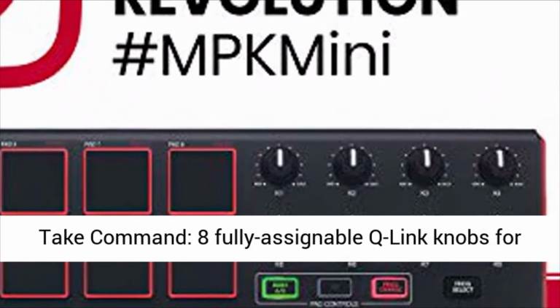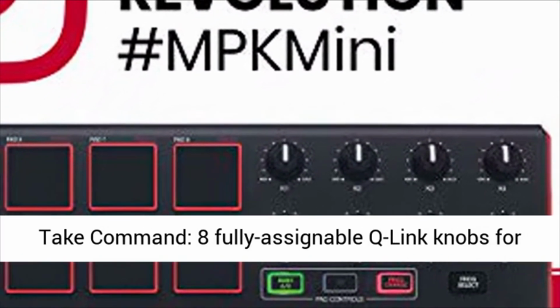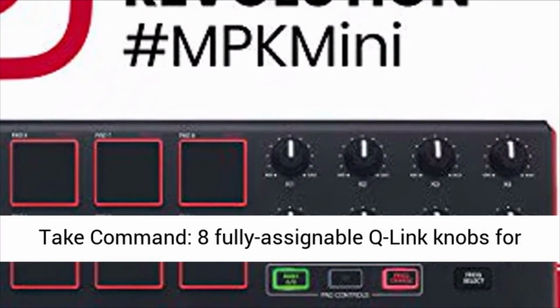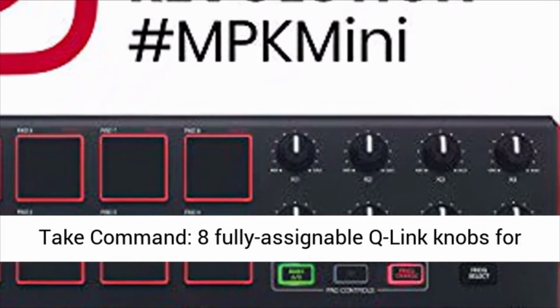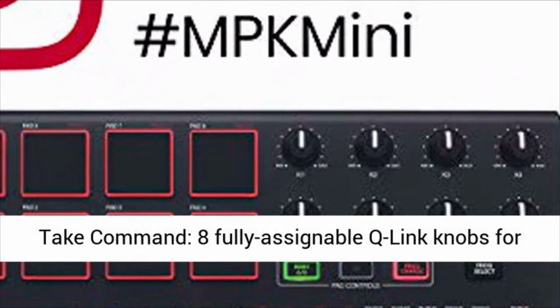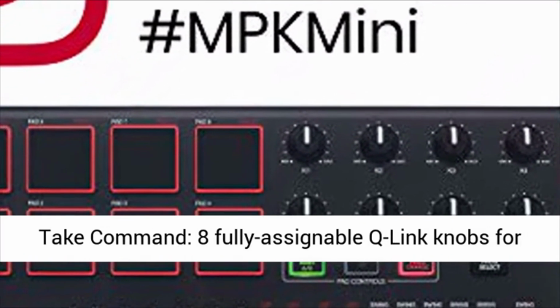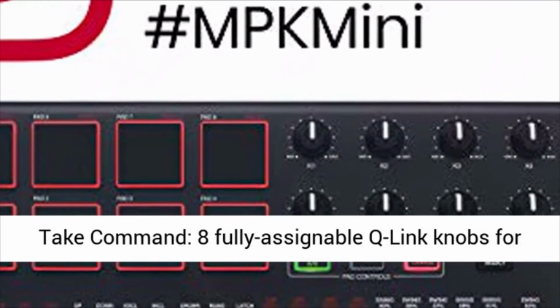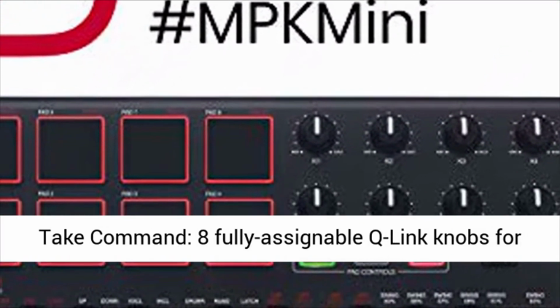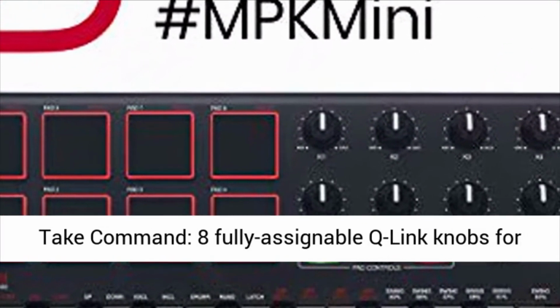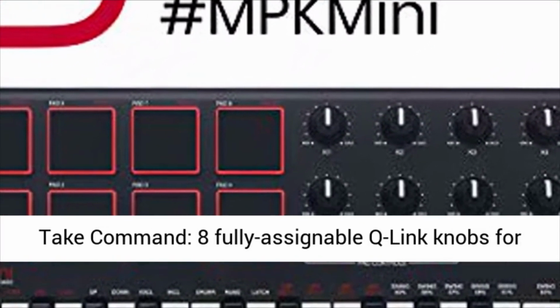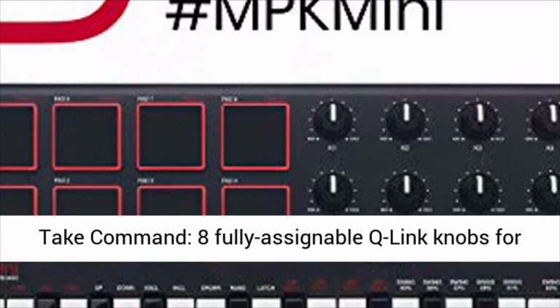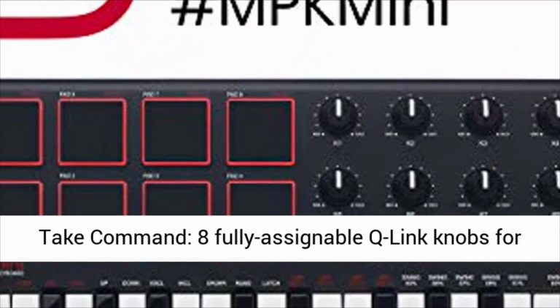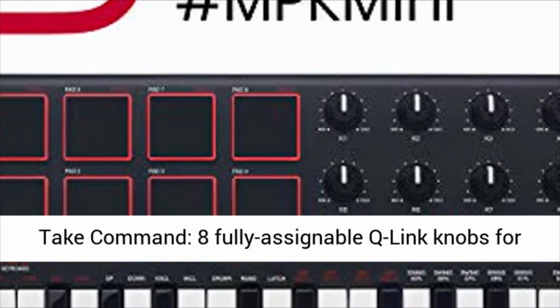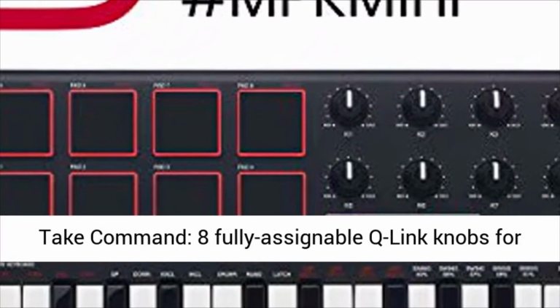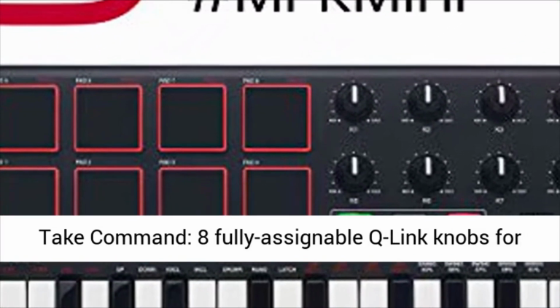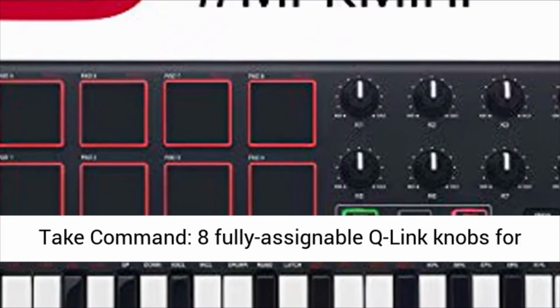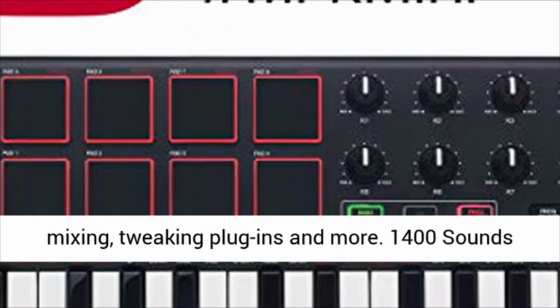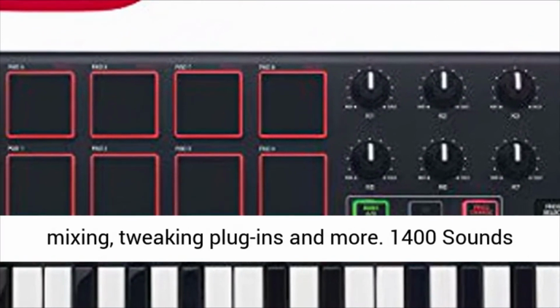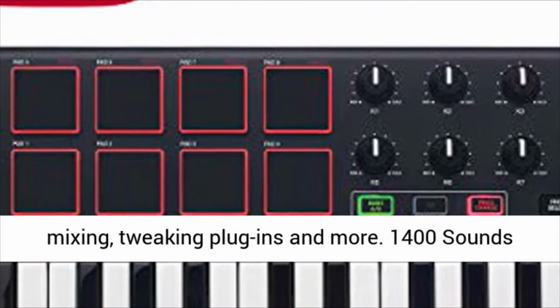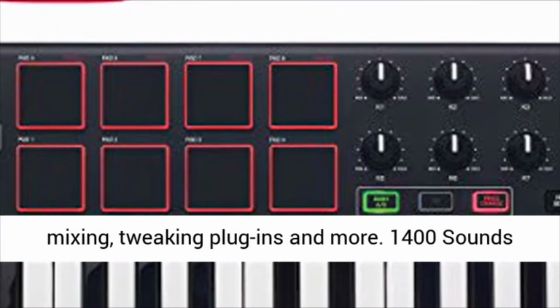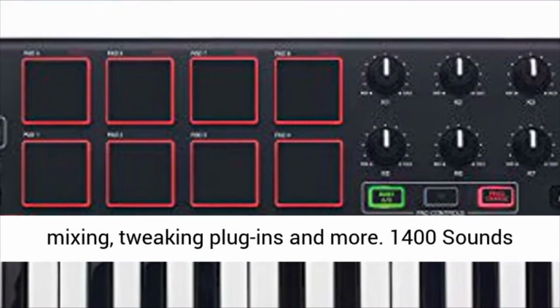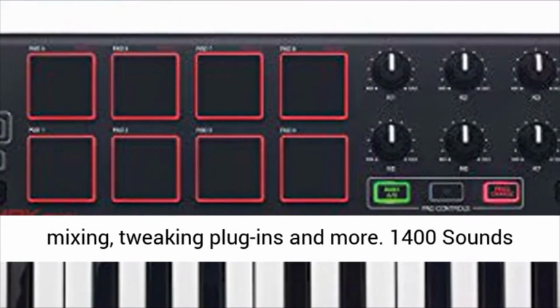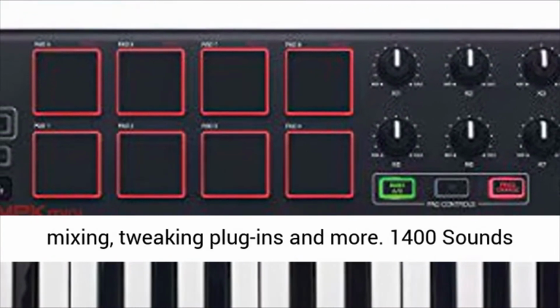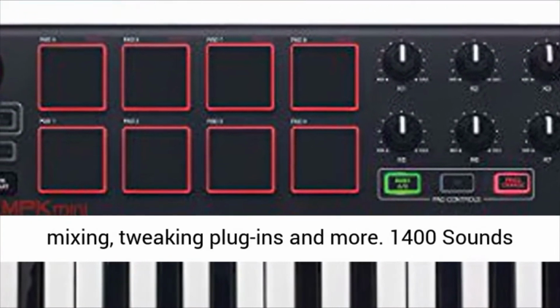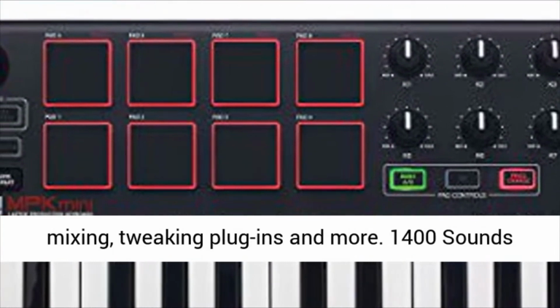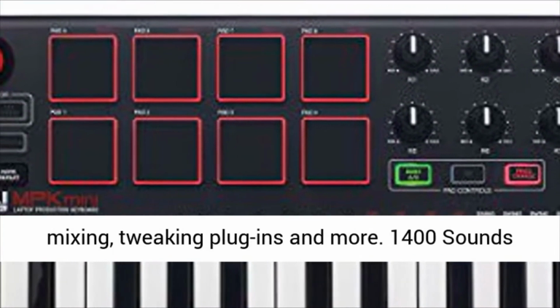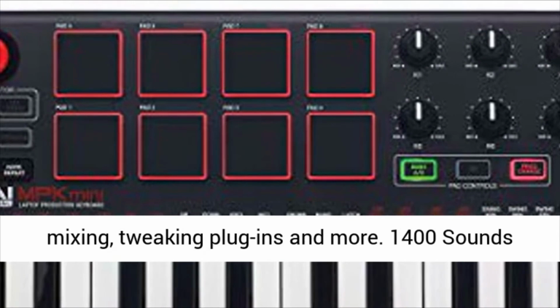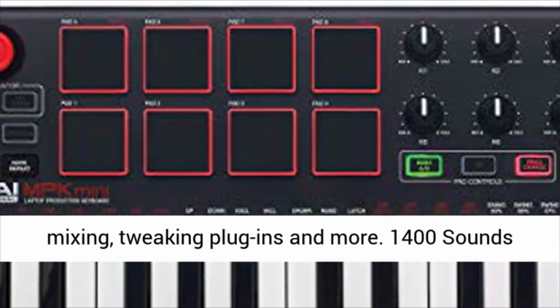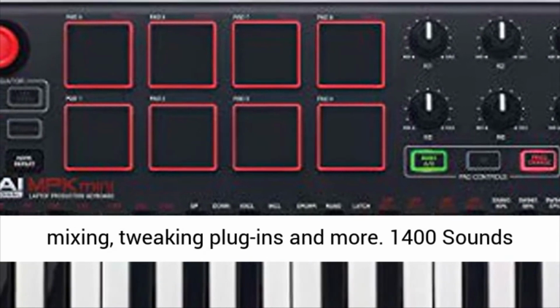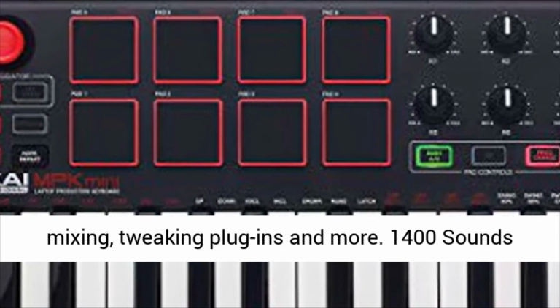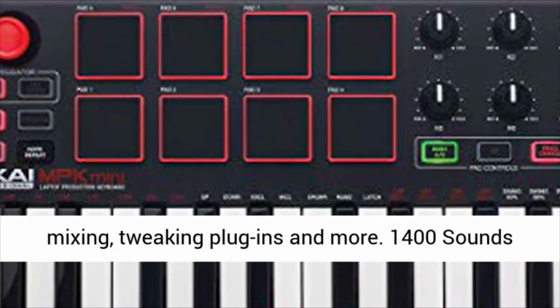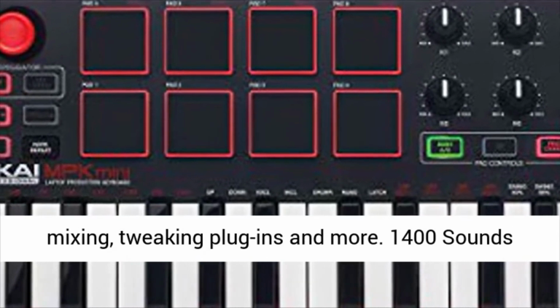Take command with 8 fully assignable Q-Link knobs for mixing, tweaking plug-ins and more.